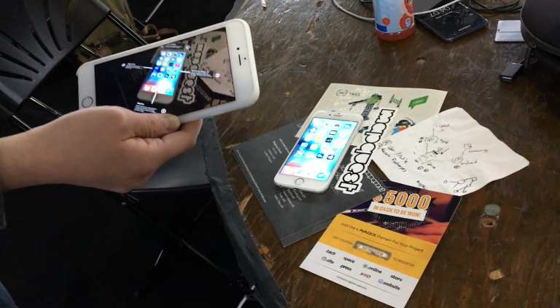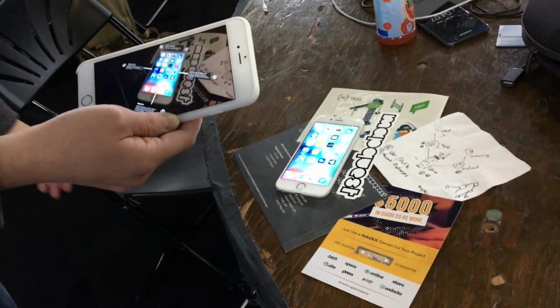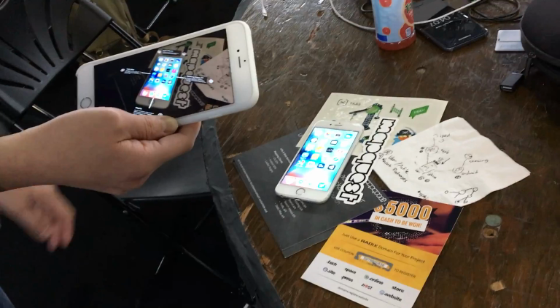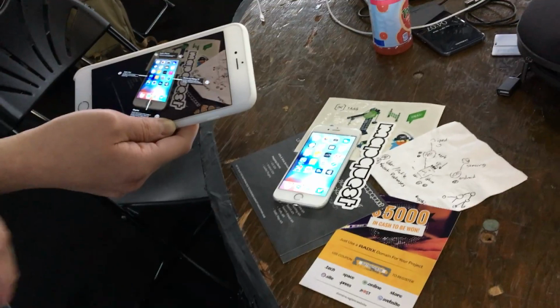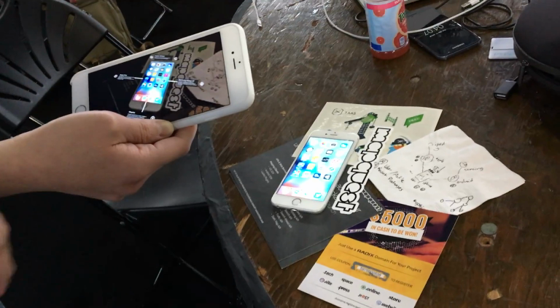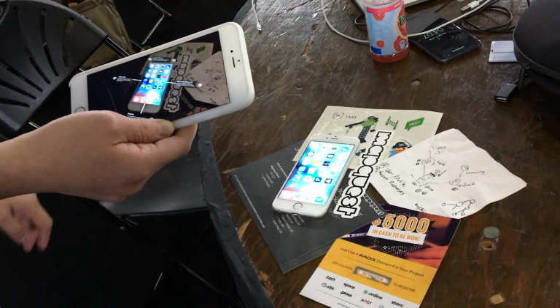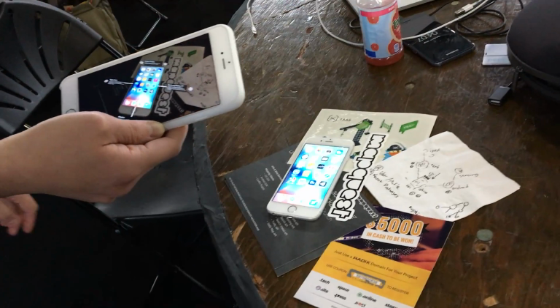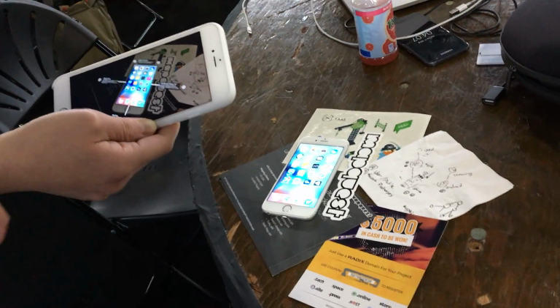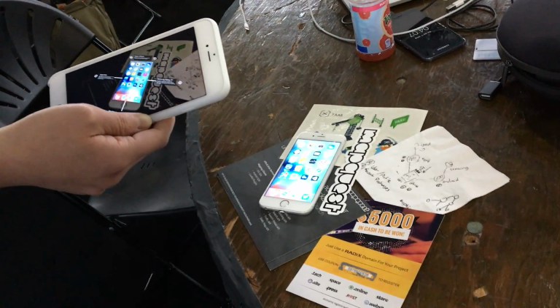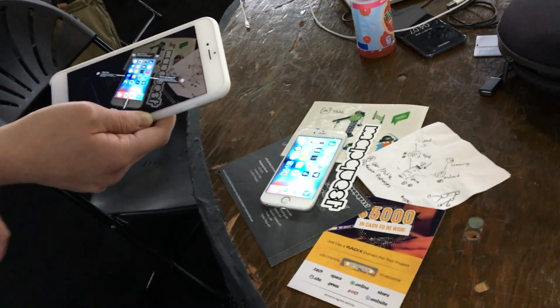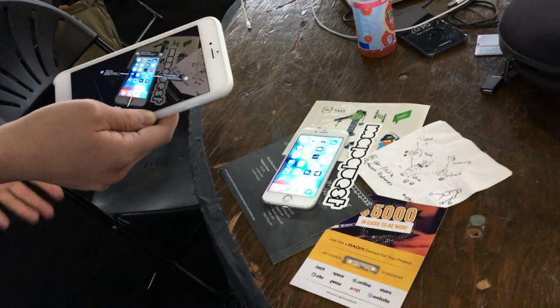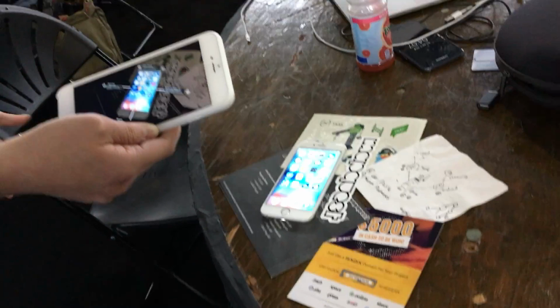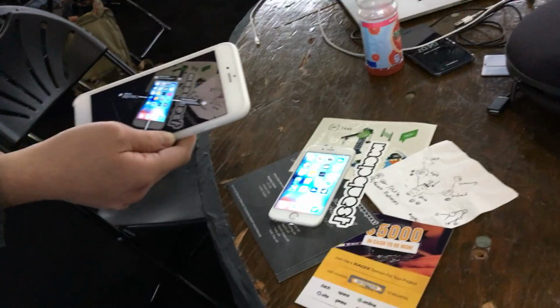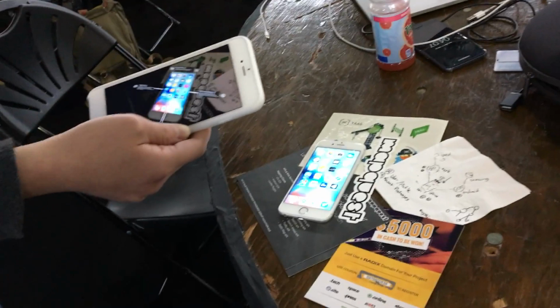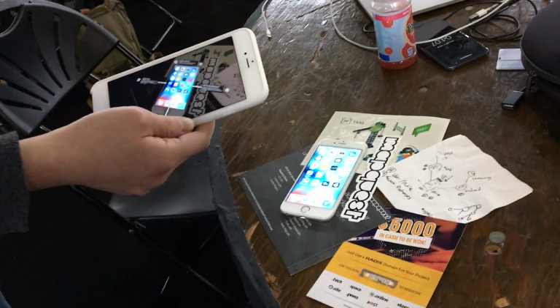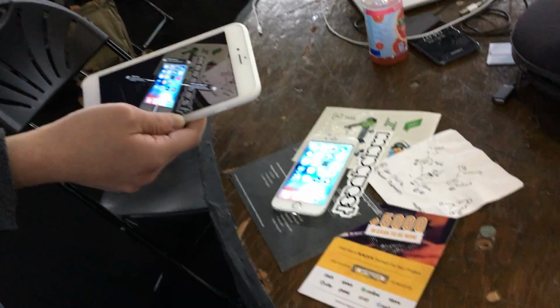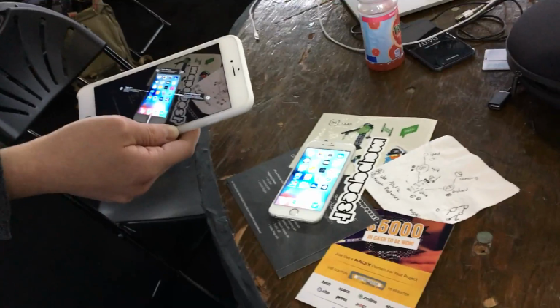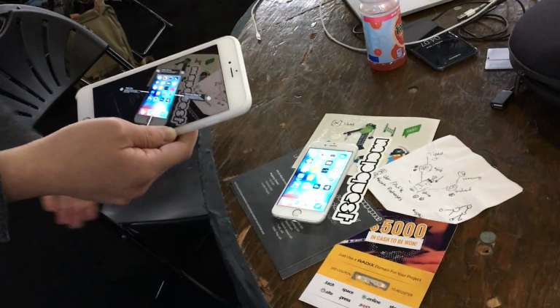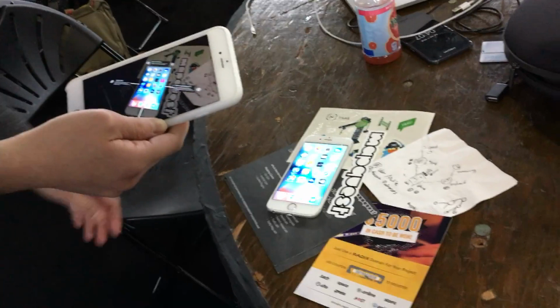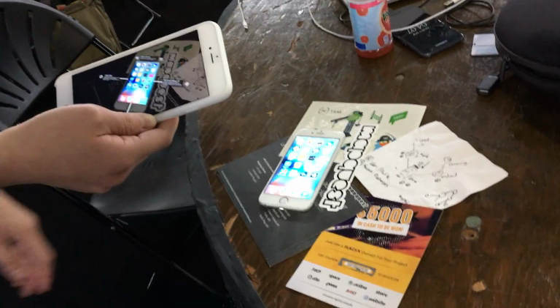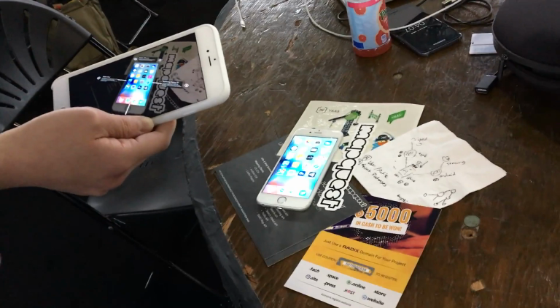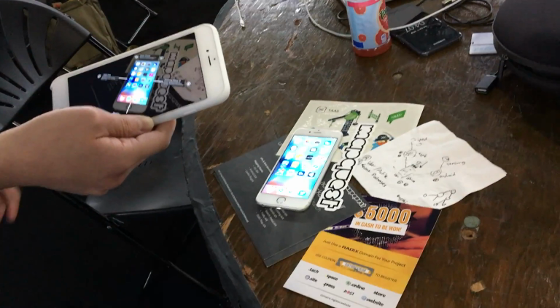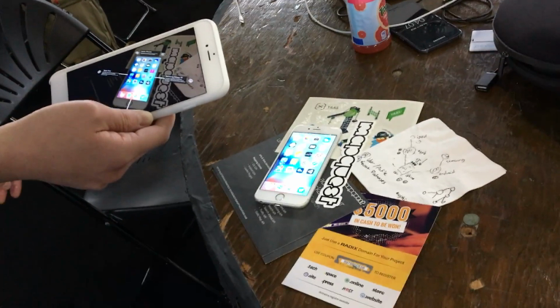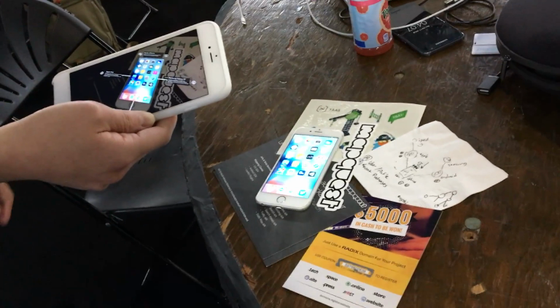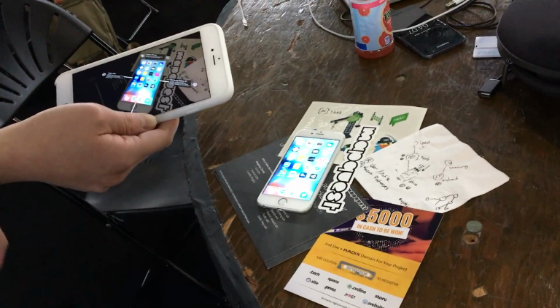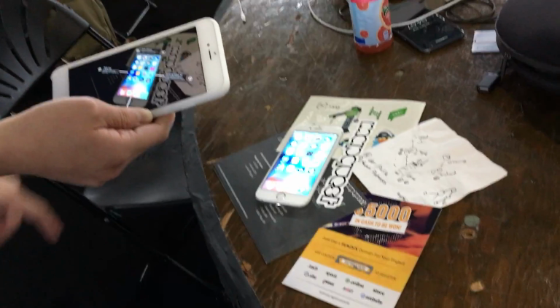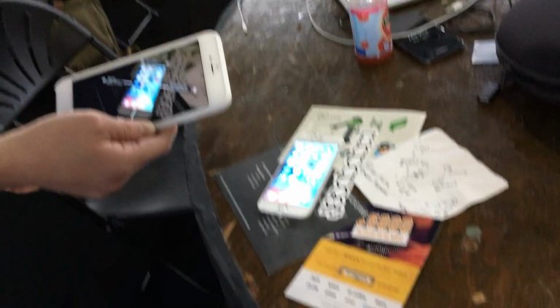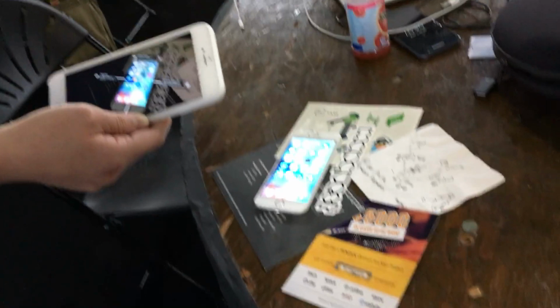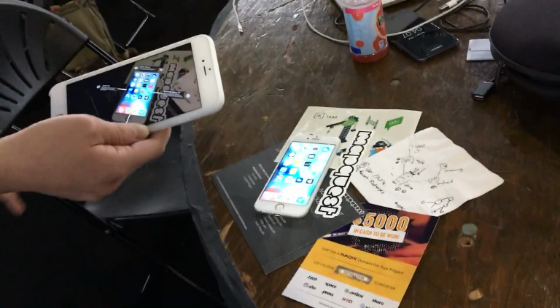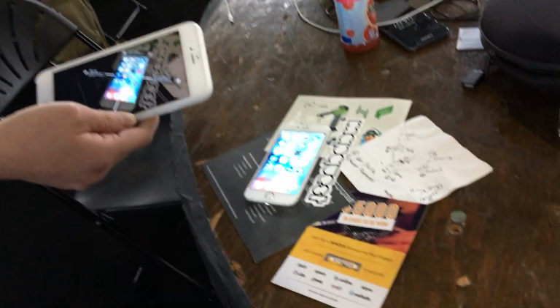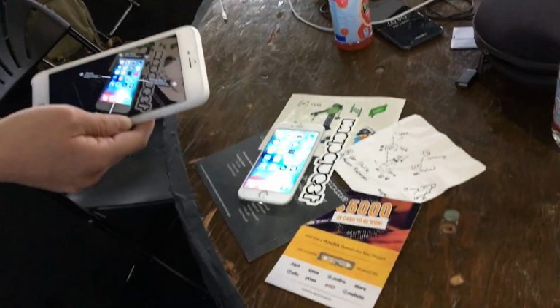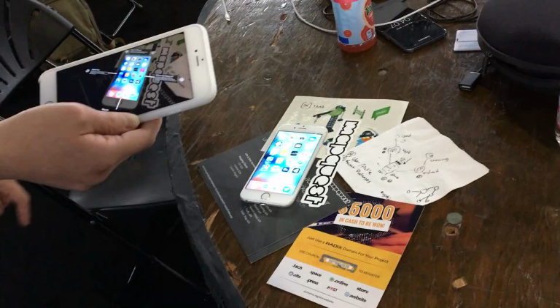So this lets you buy whatever you see and all kinds of cool stuff. Point Shop dot space.